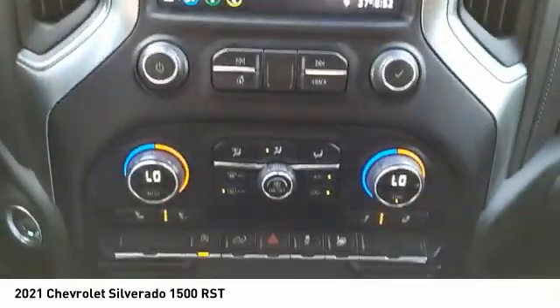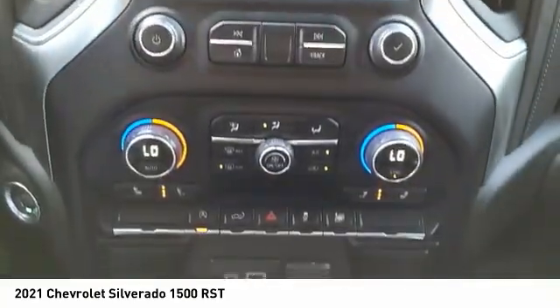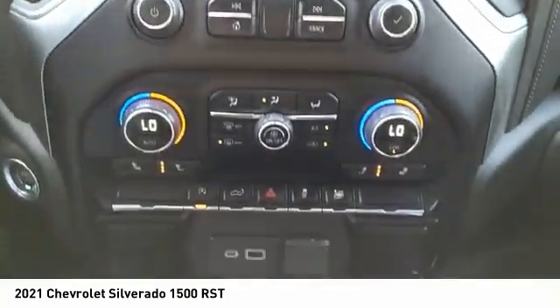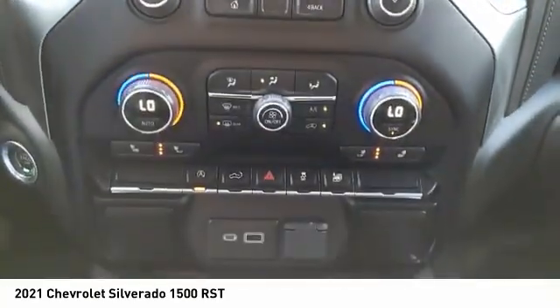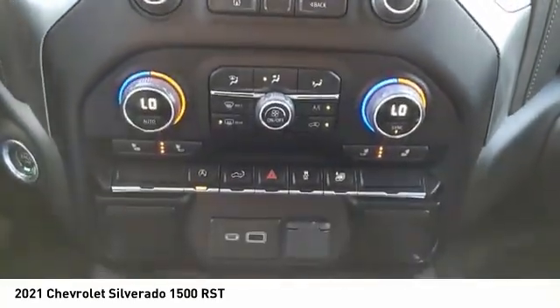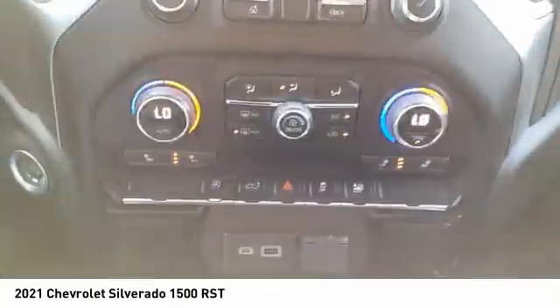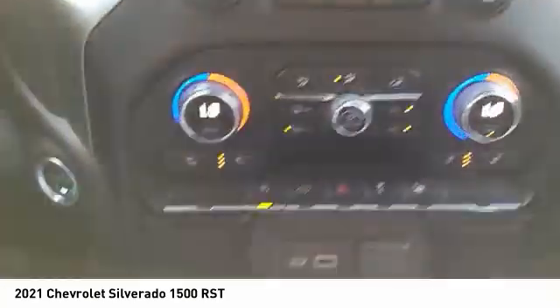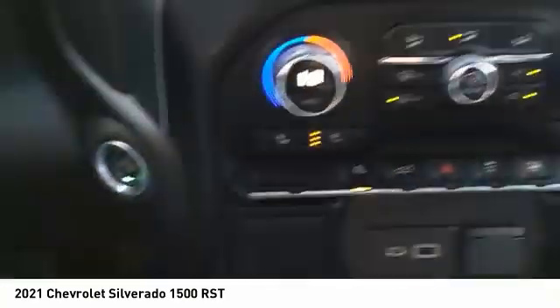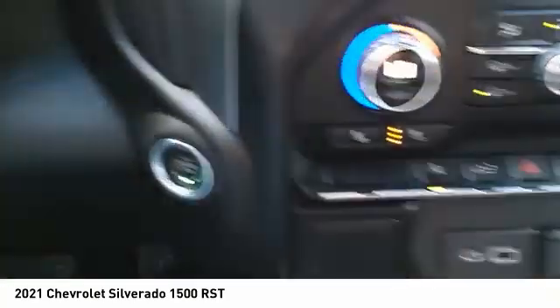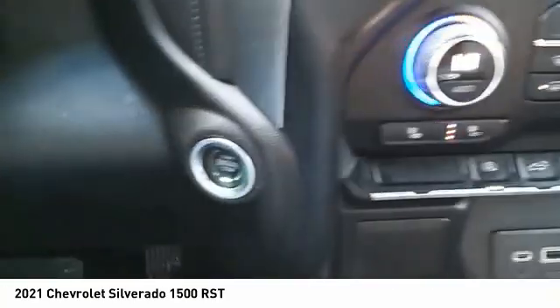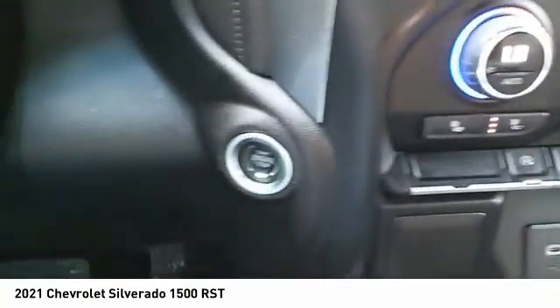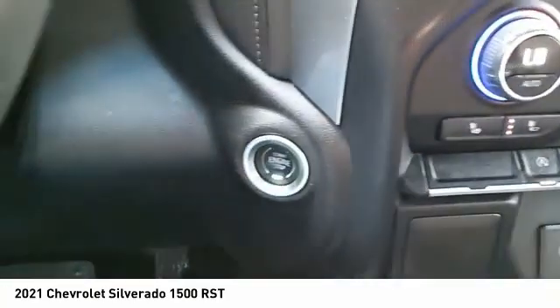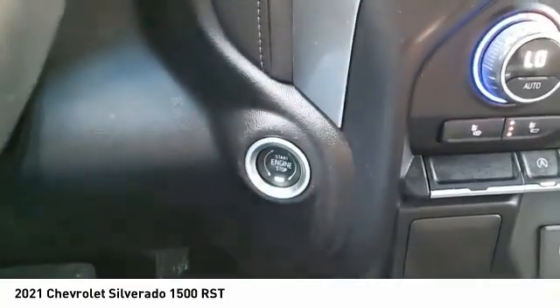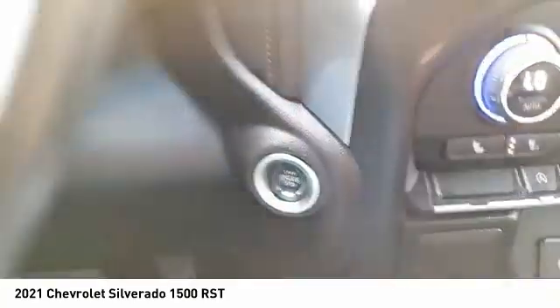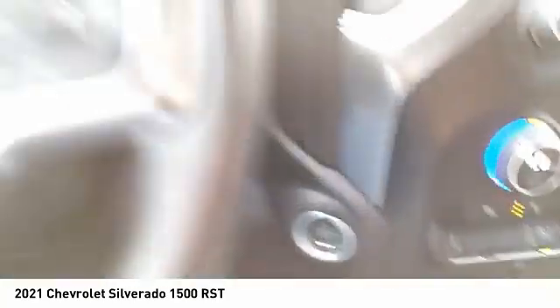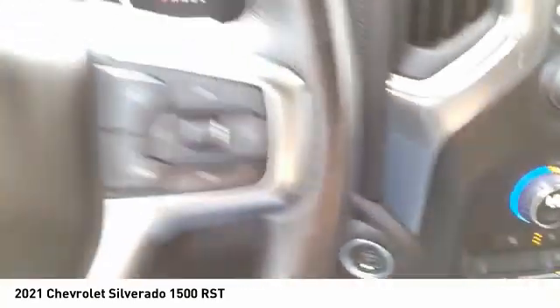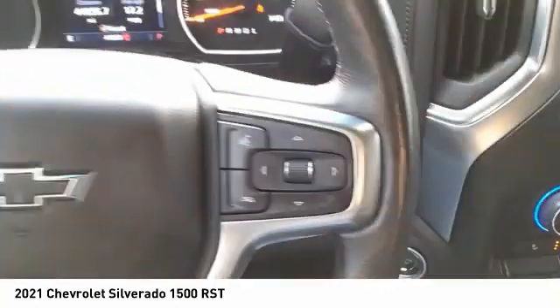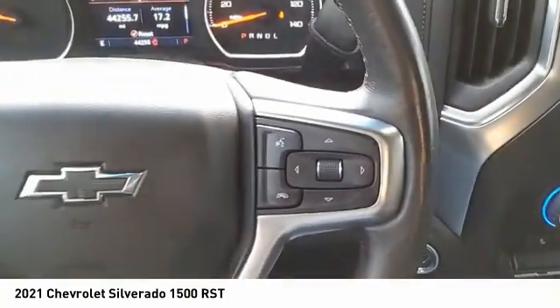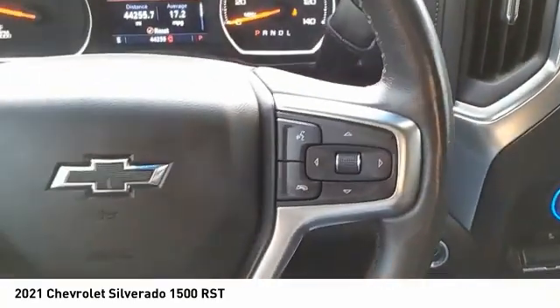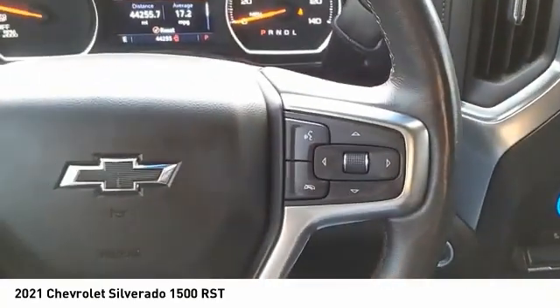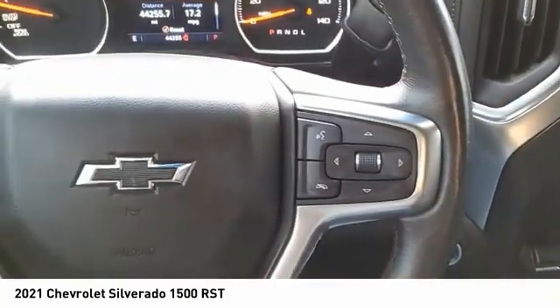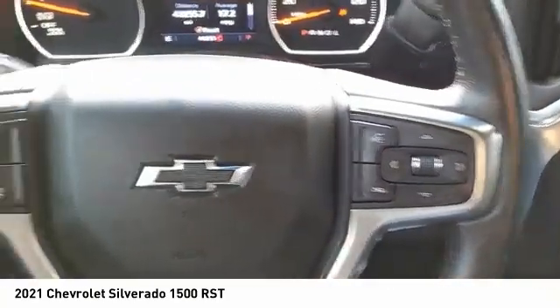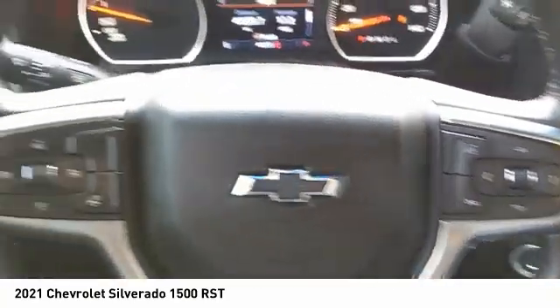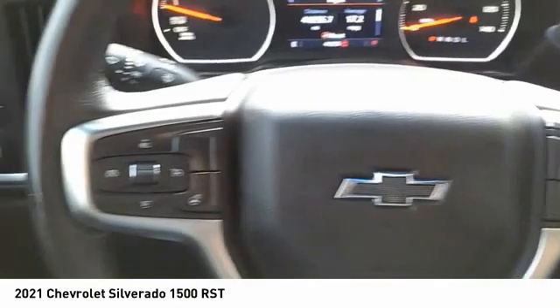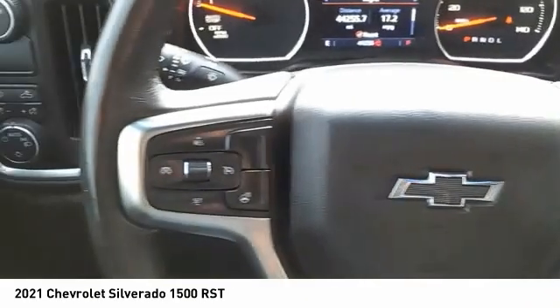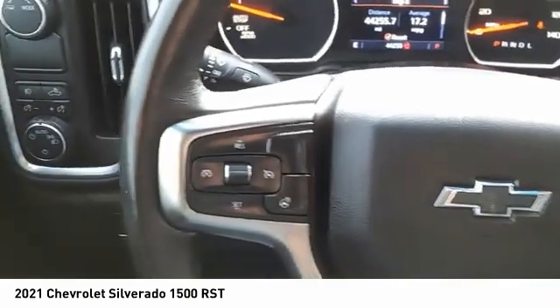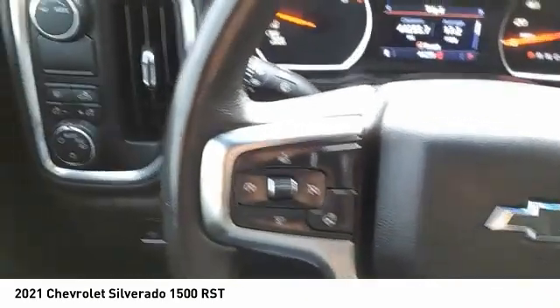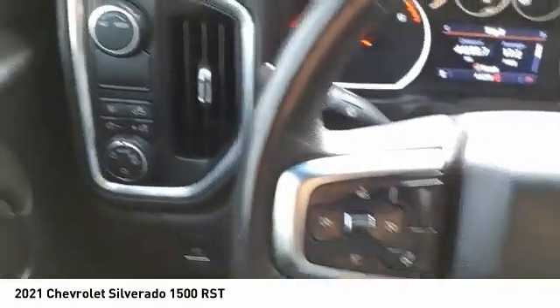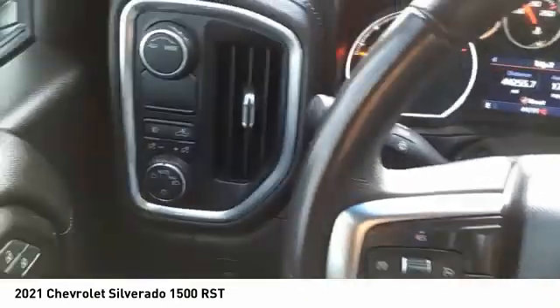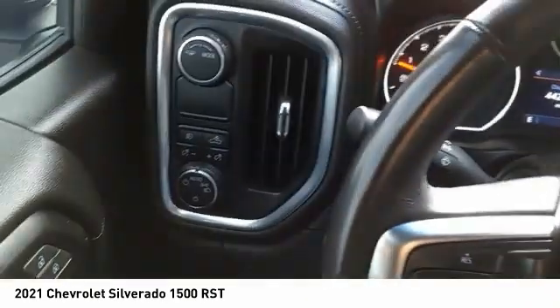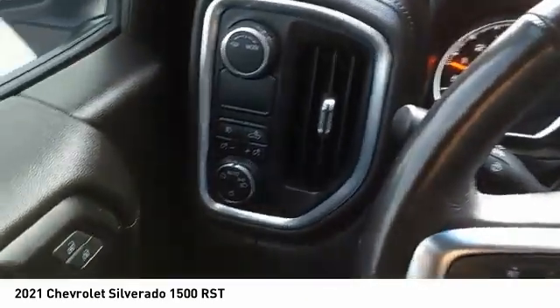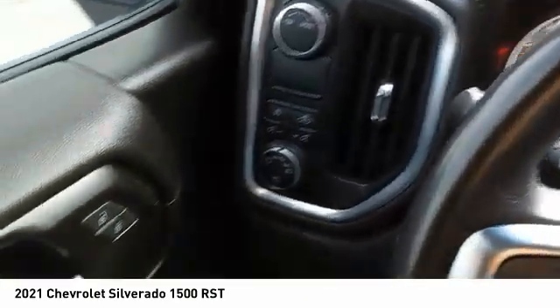Front suspension type: strut. Rear step bumper, braking assist. Come take a test drive today.